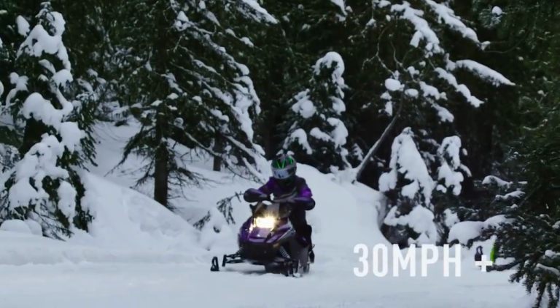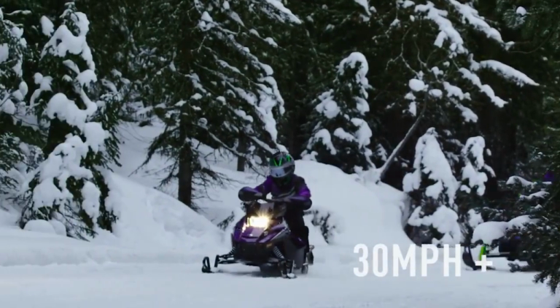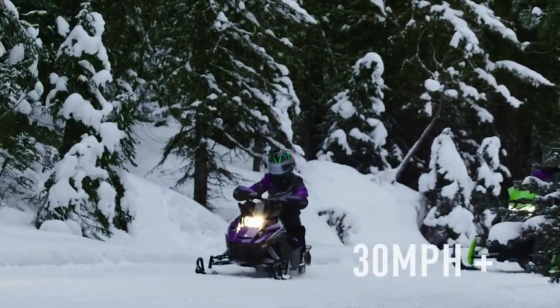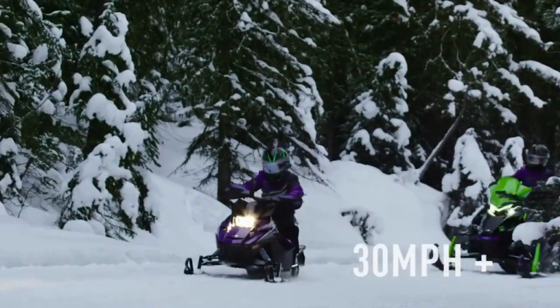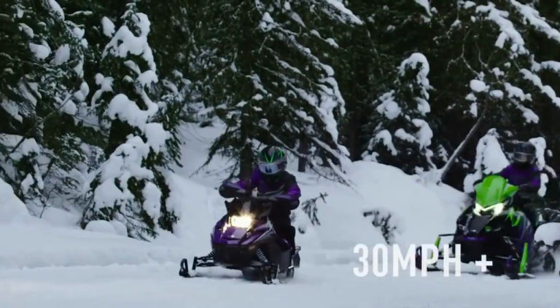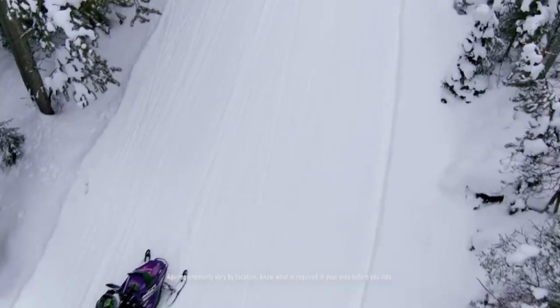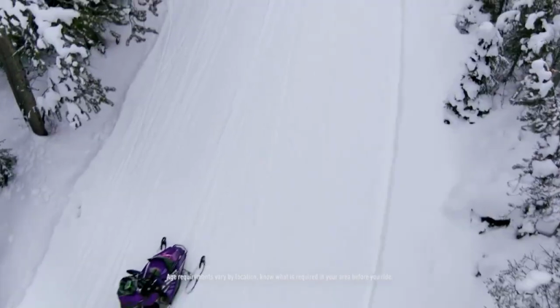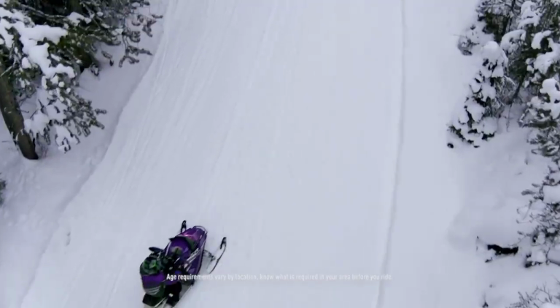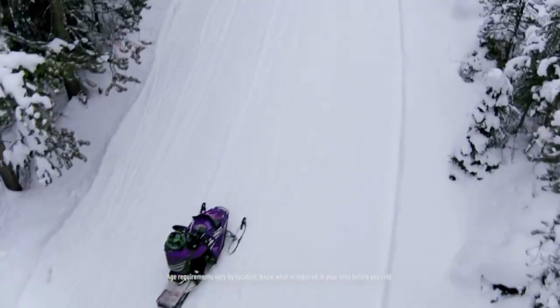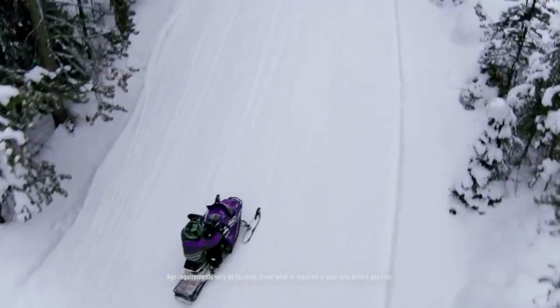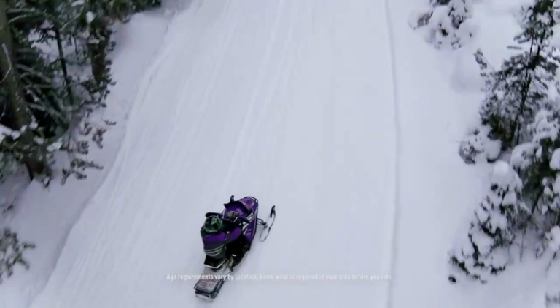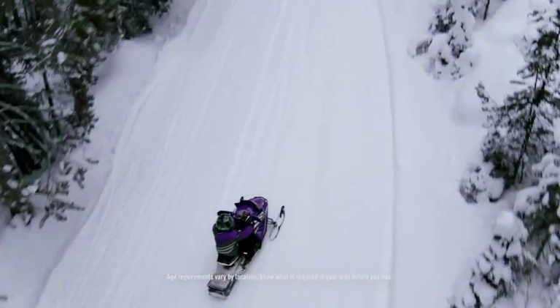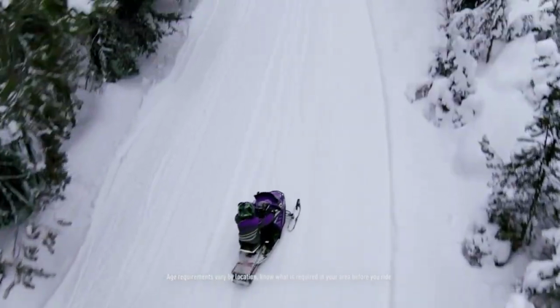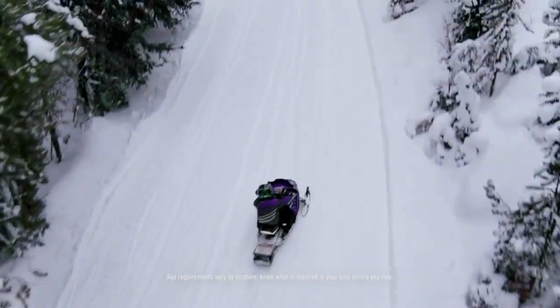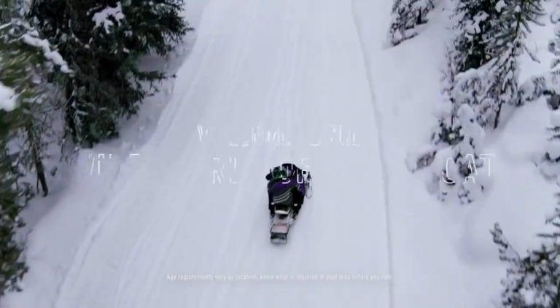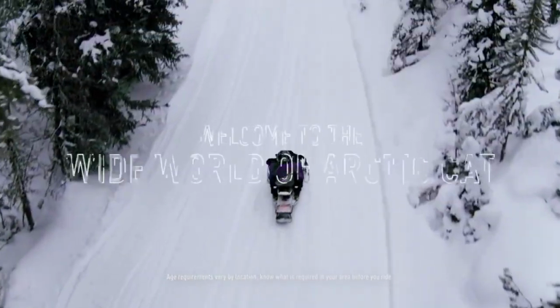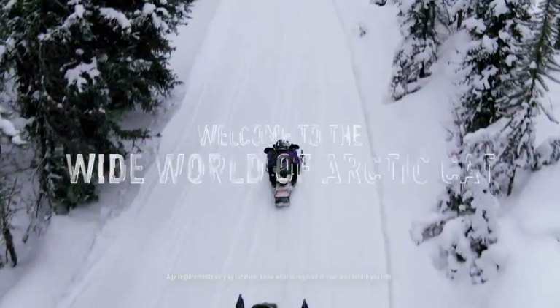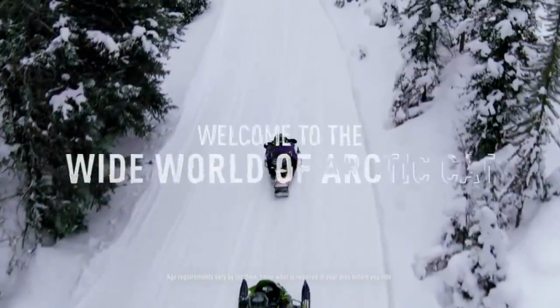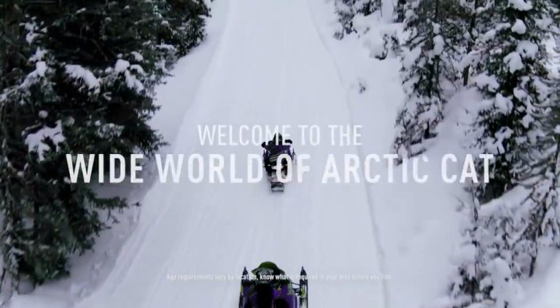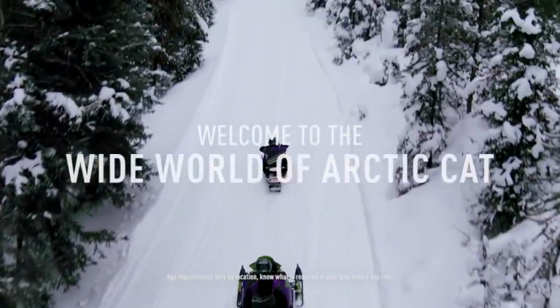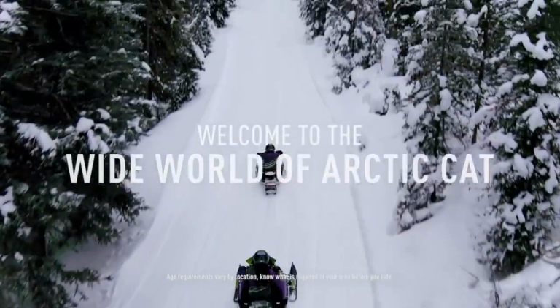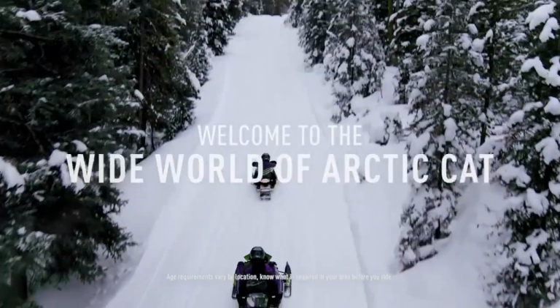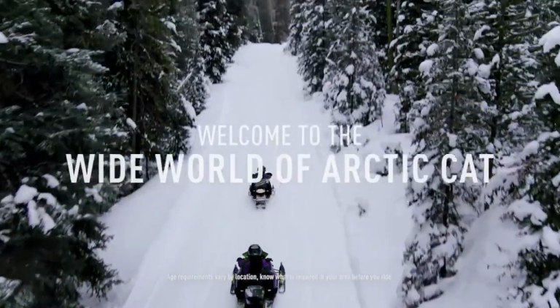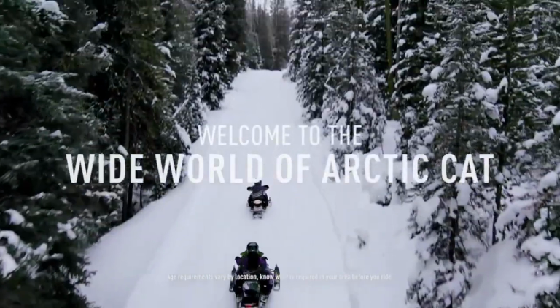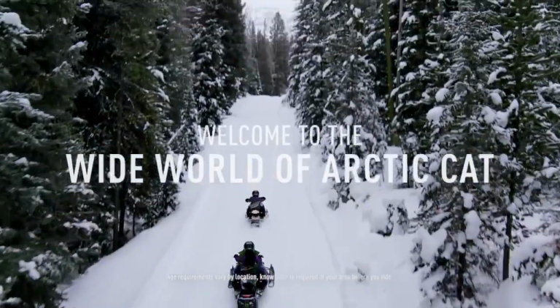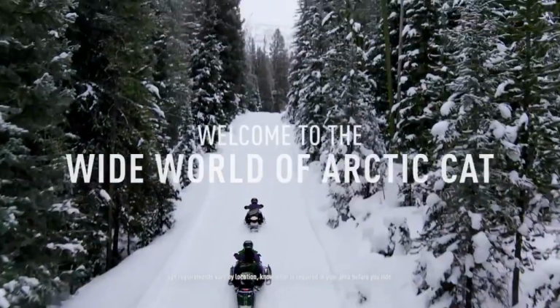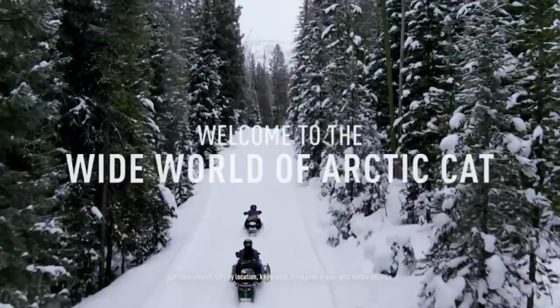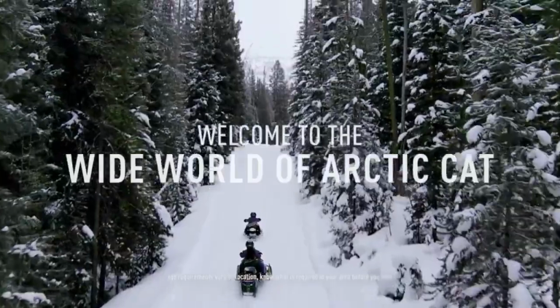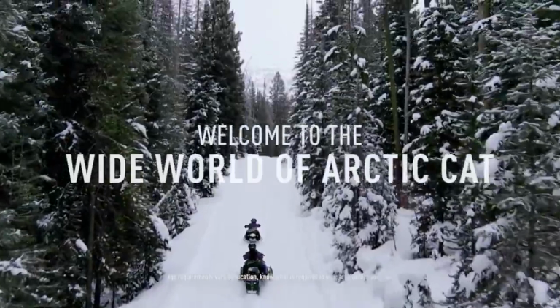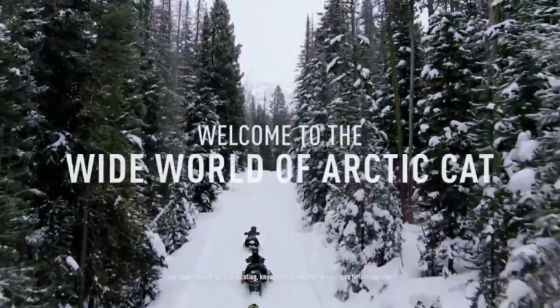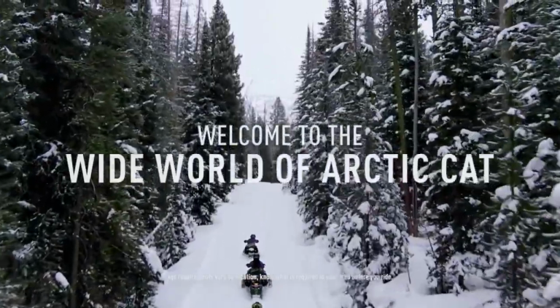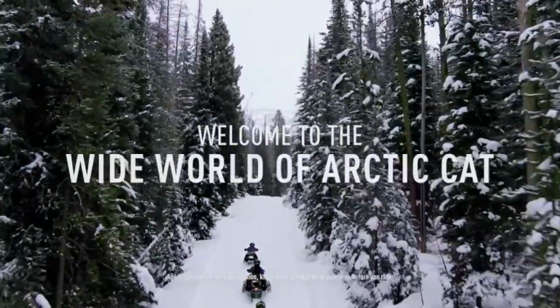Help your kids put down first tracks in the wide world of Arctic Cat on a brand new ZR200 or 120.